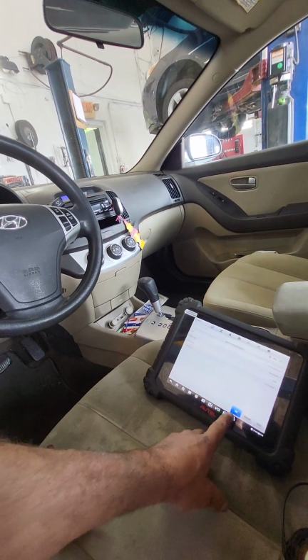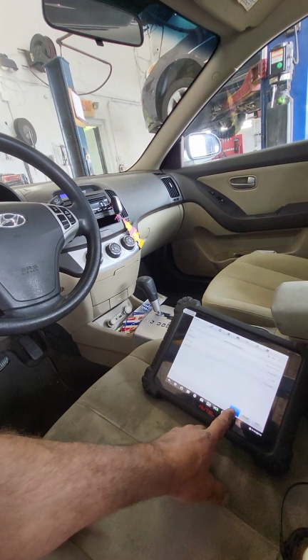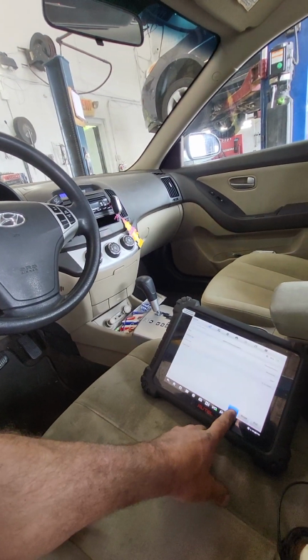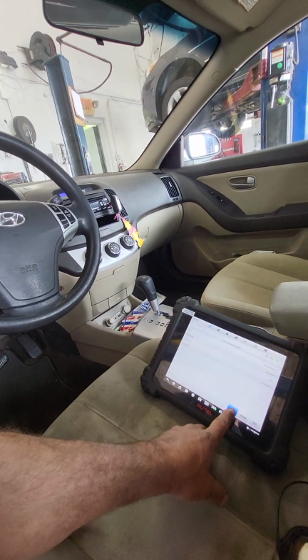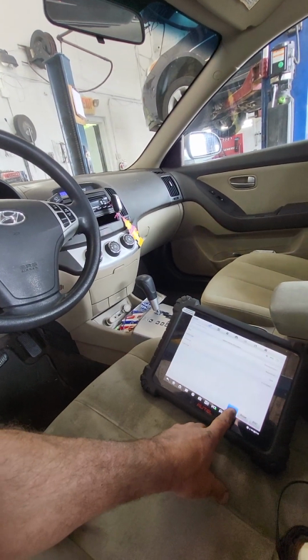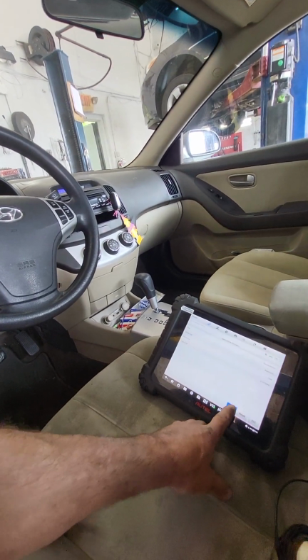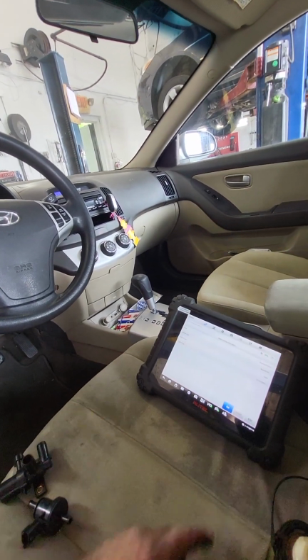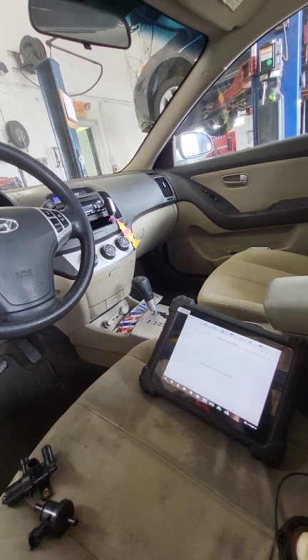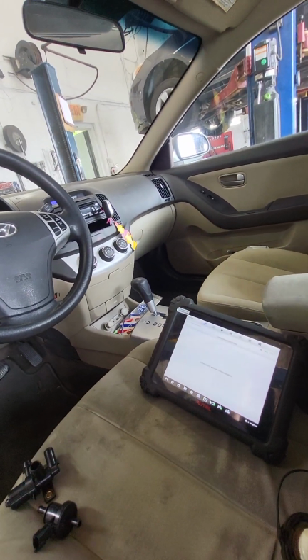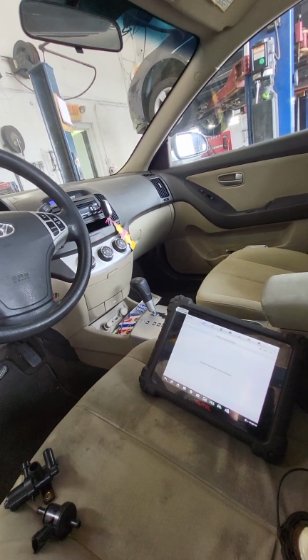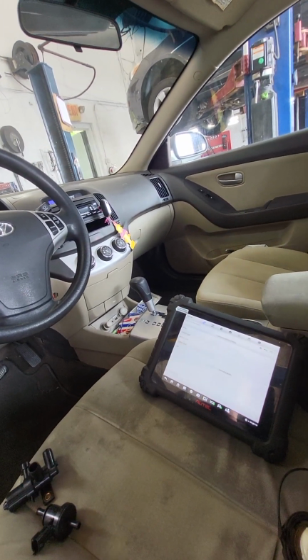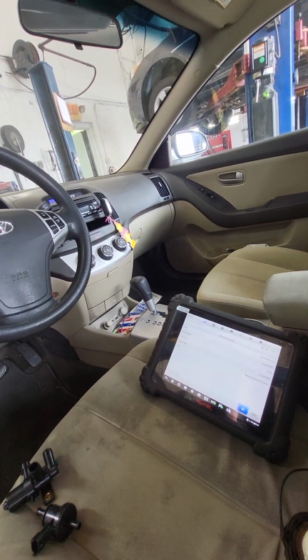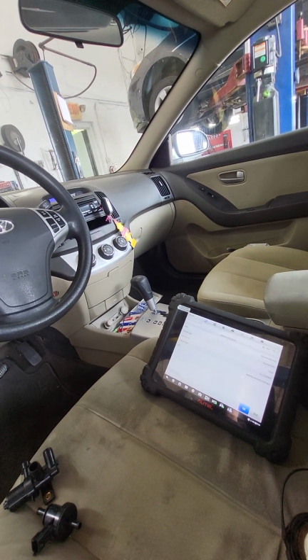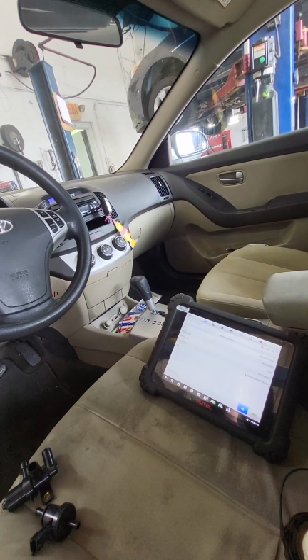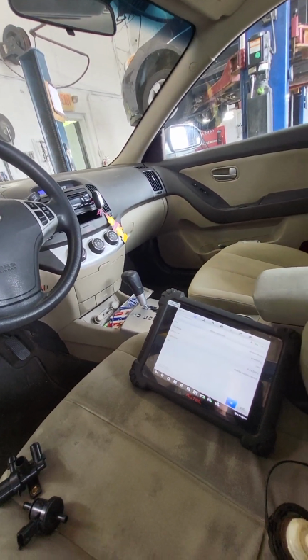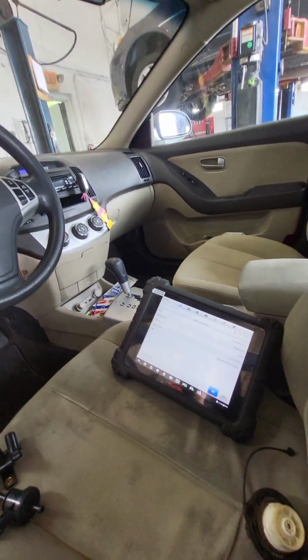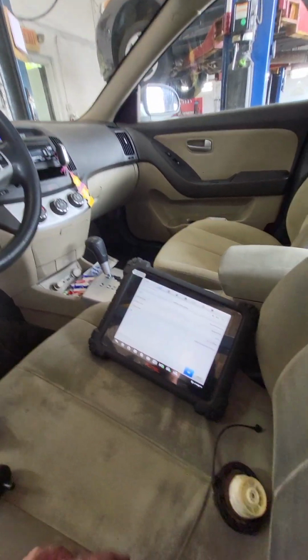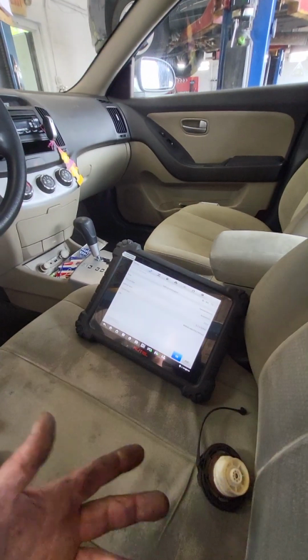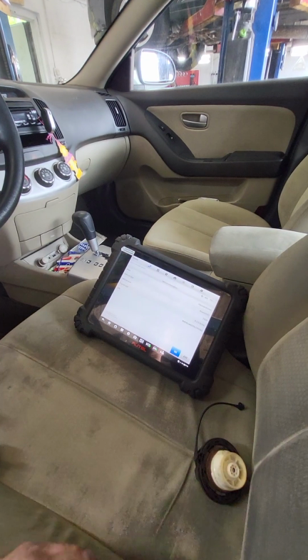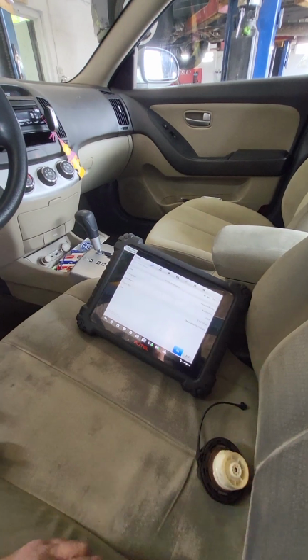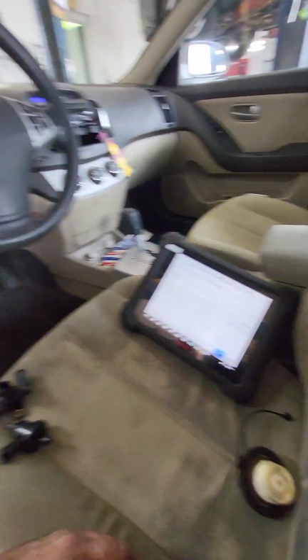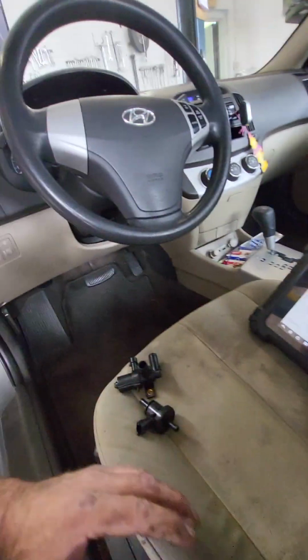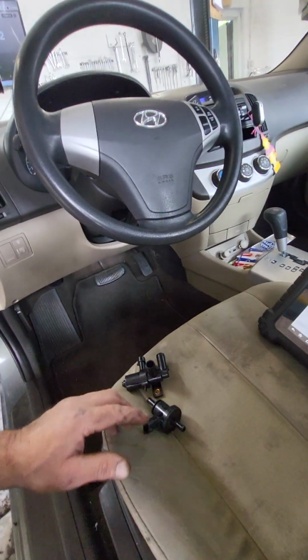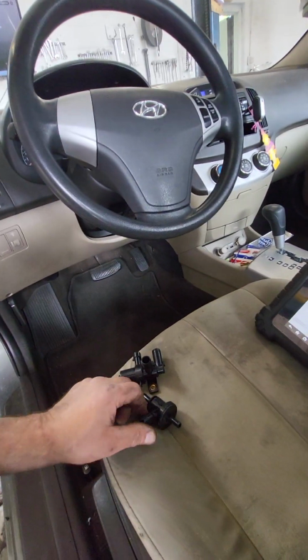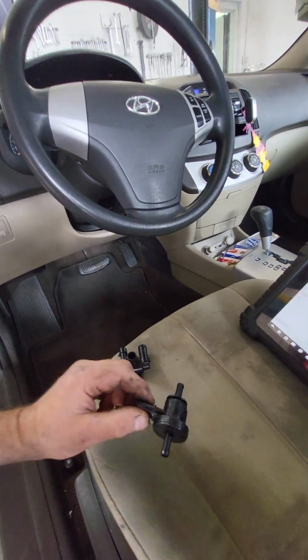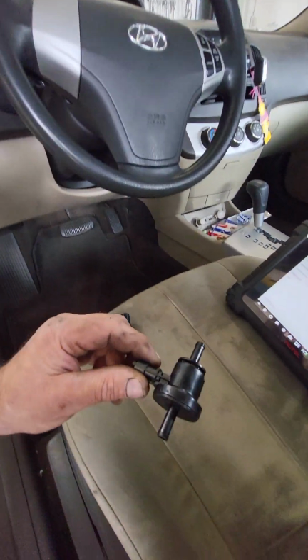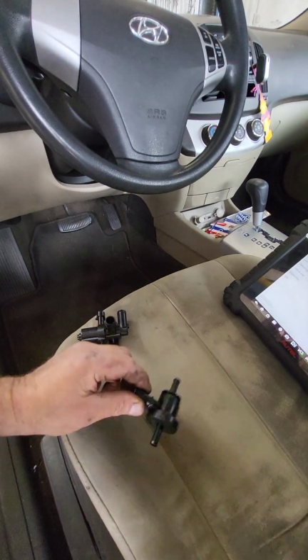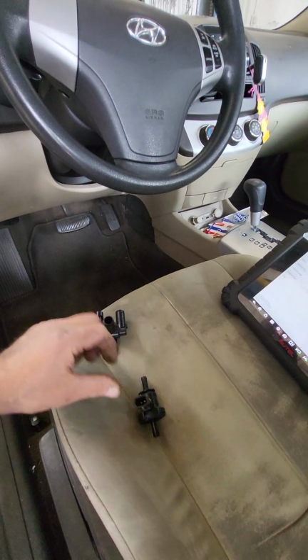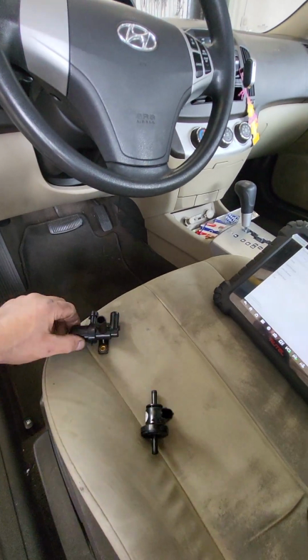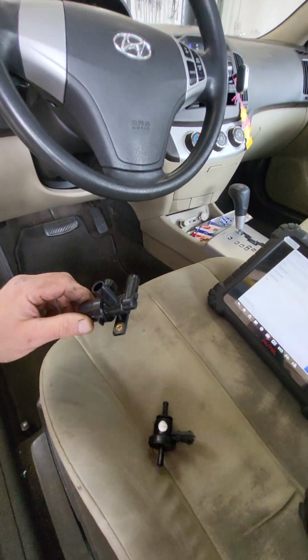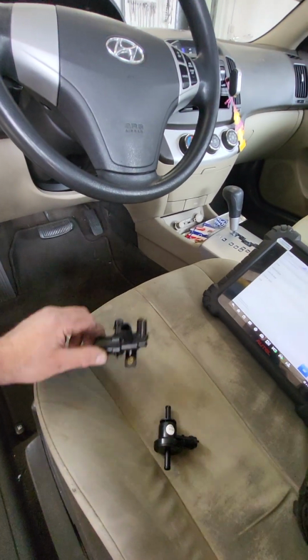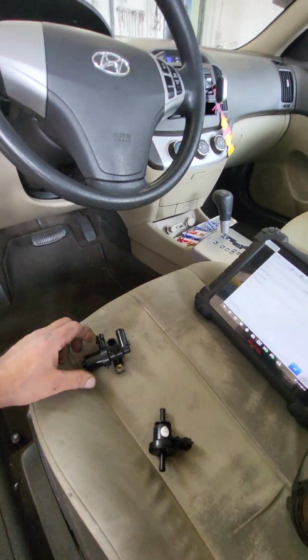We're not going any further until we get OEM parts on here — manufactured in Korea. So we just got the parts today: OEM gas cap, OEM purge, OEM vent.